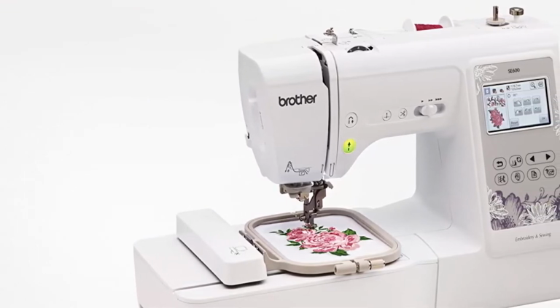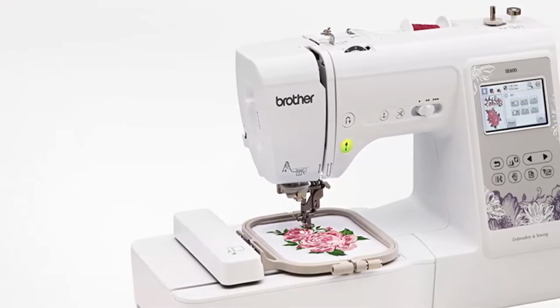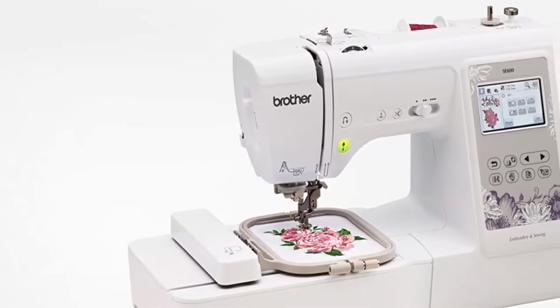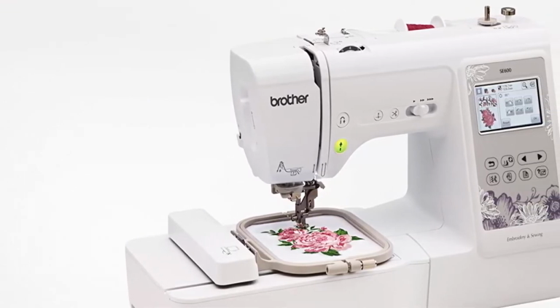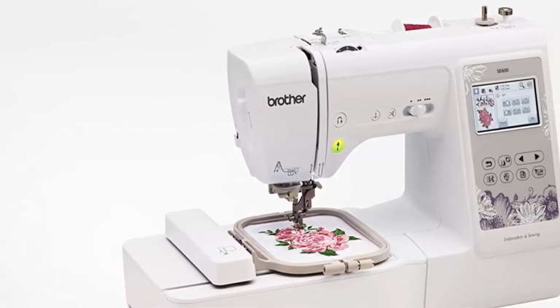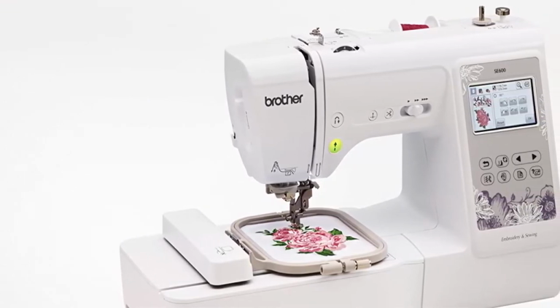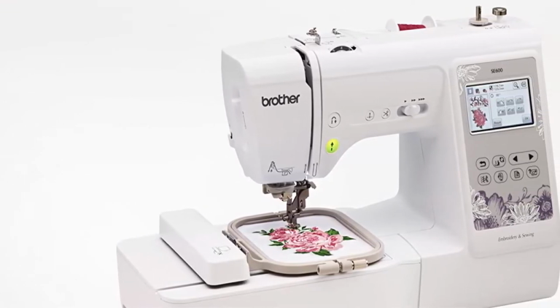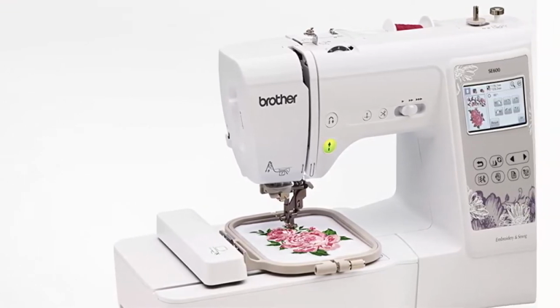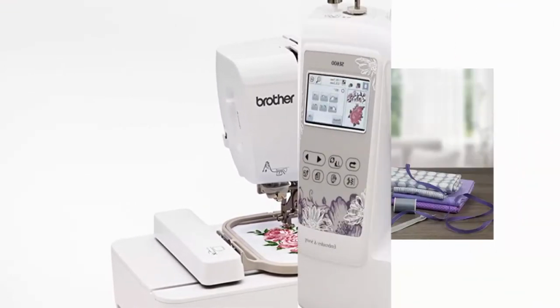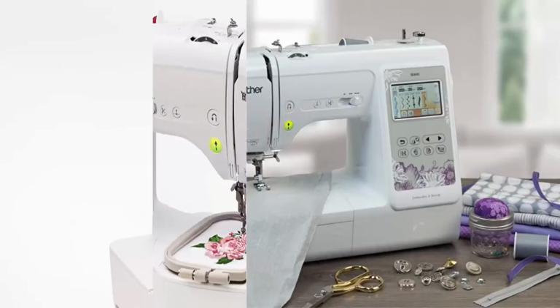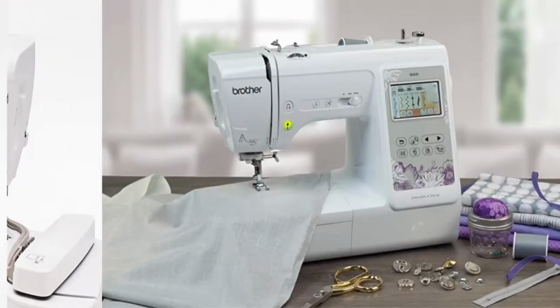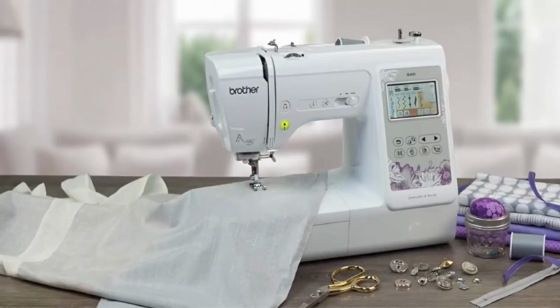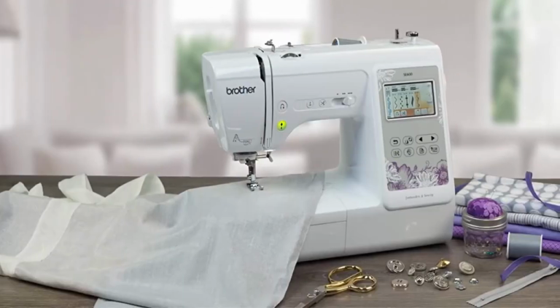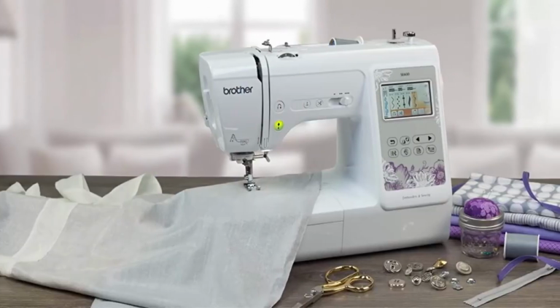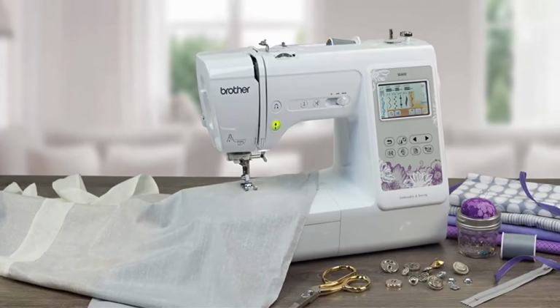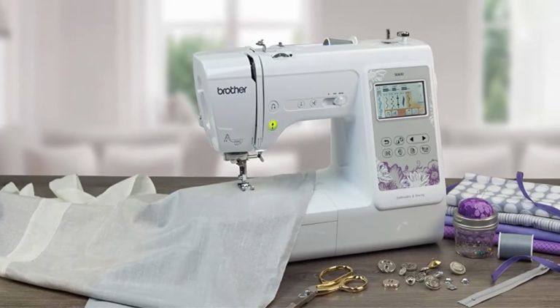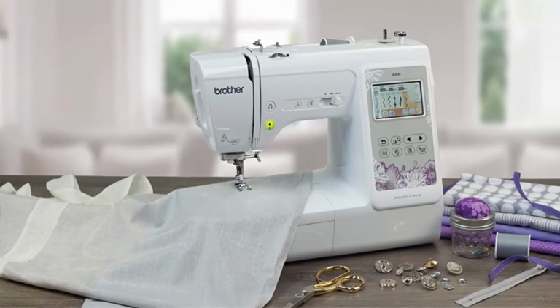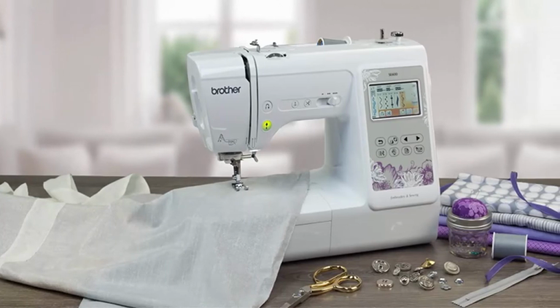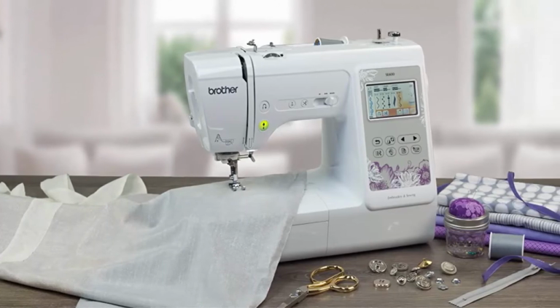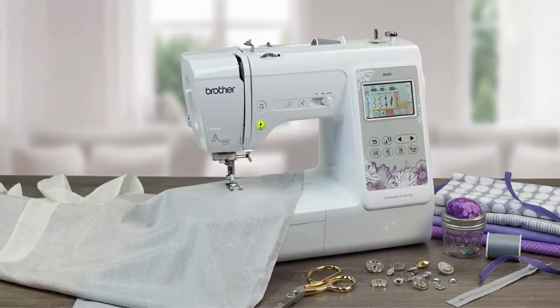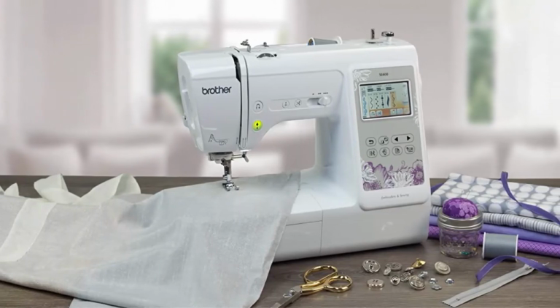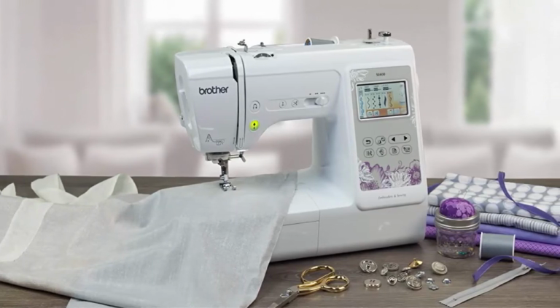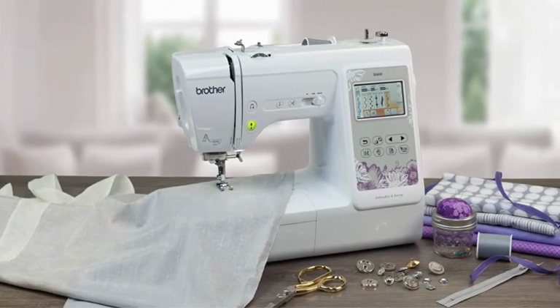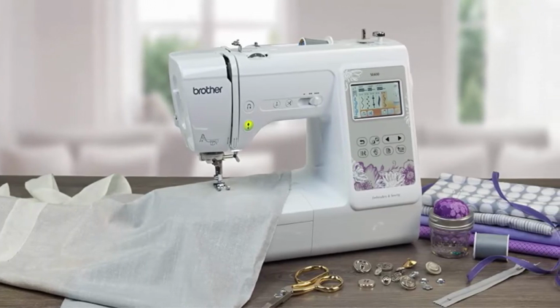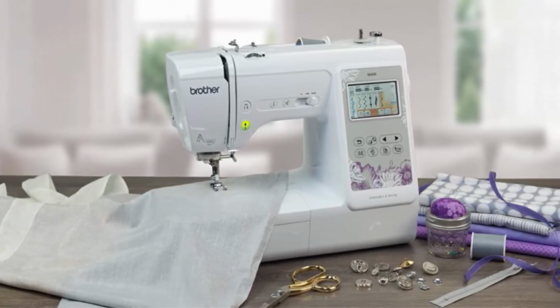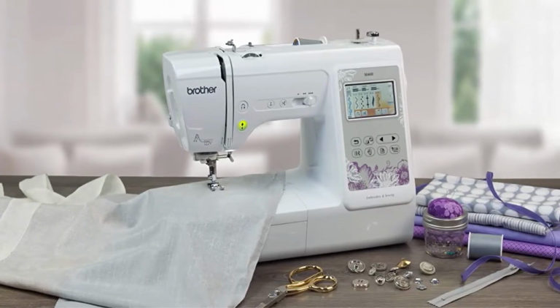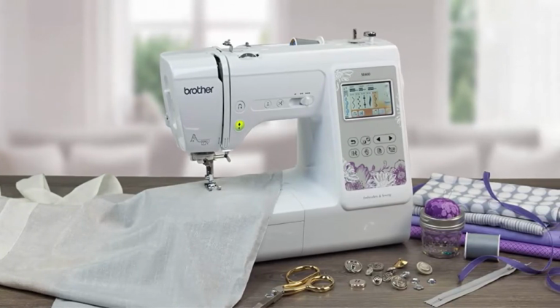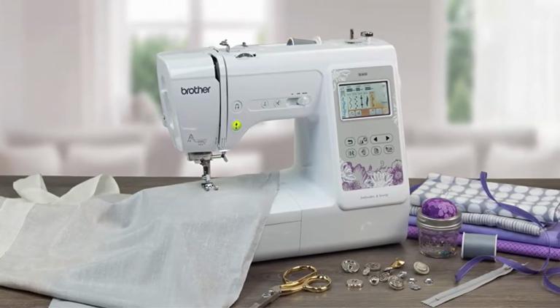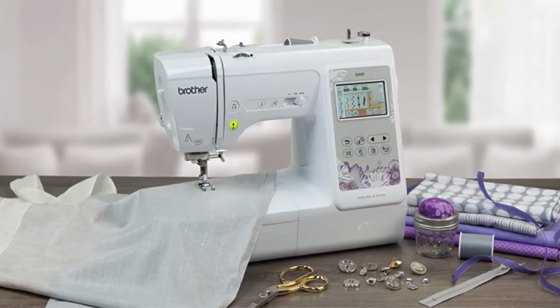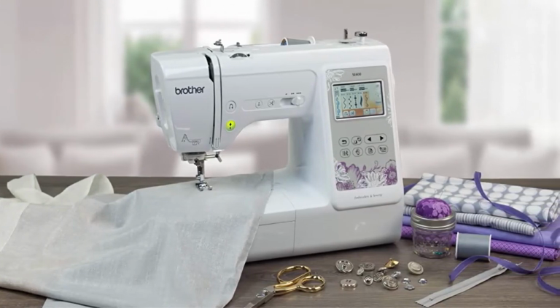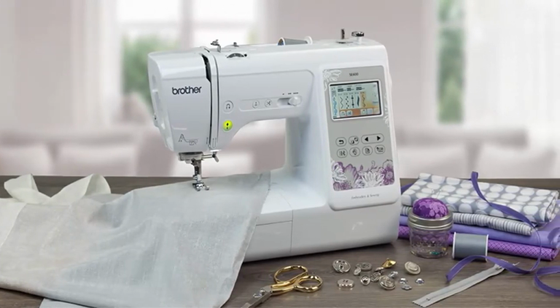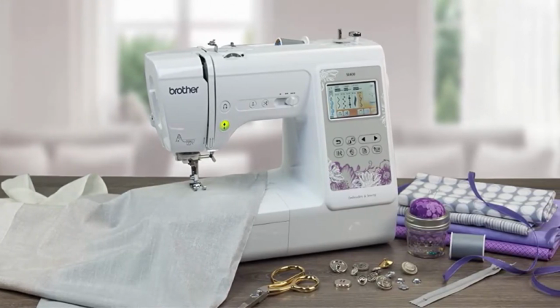This computerized combo machine is built with a 4 Inches x 4 Inches Embroidery Field with an included hoop, embroidery arm, and 7 sewing feet. This product is intended for sale only in the US at 120 volts, and any other use or sale voids the warranty.